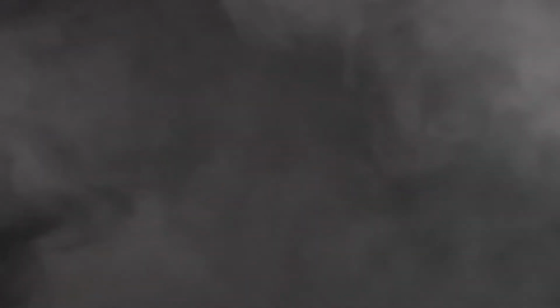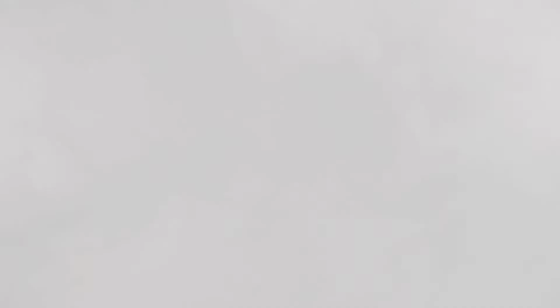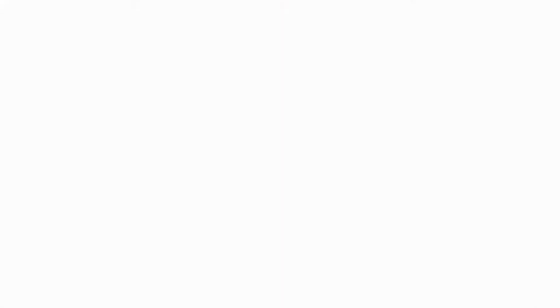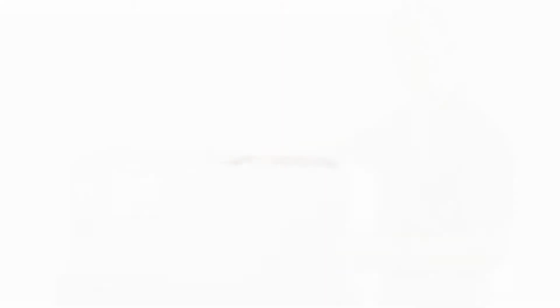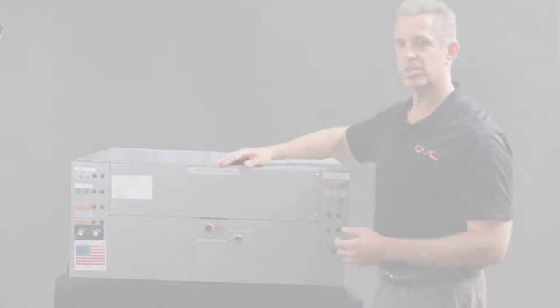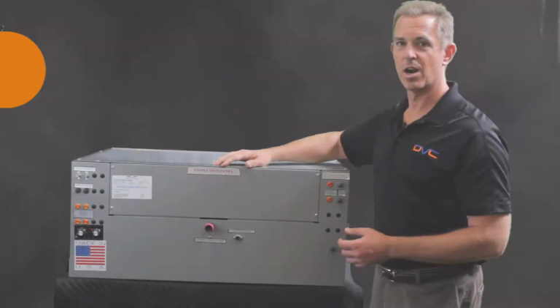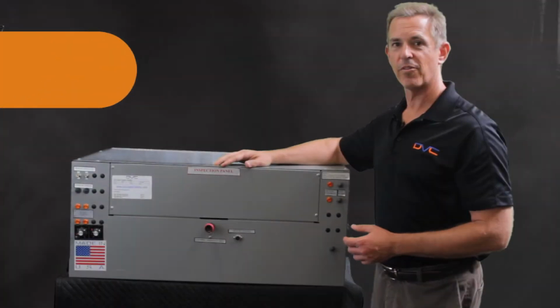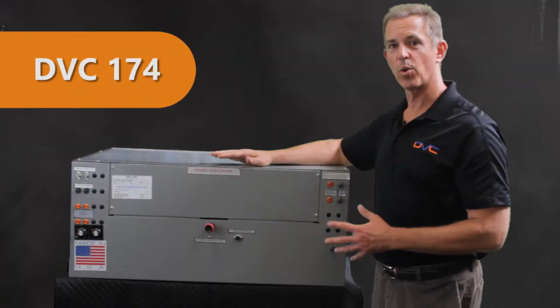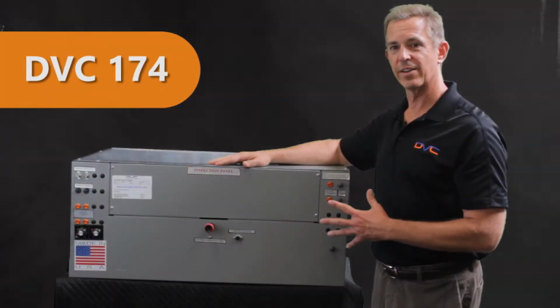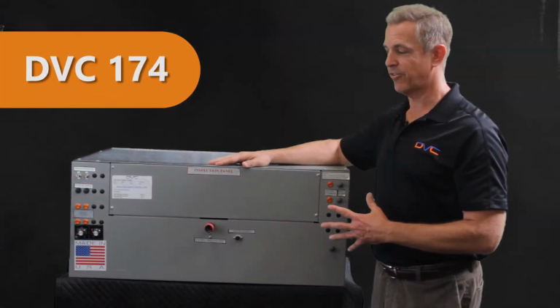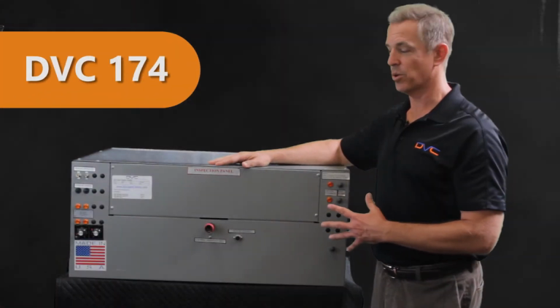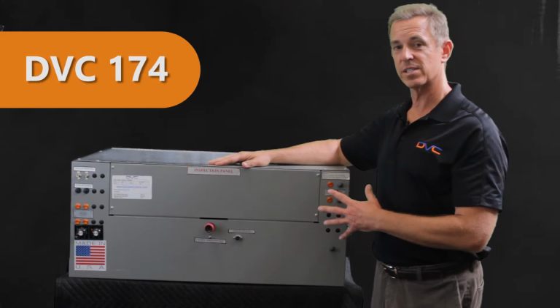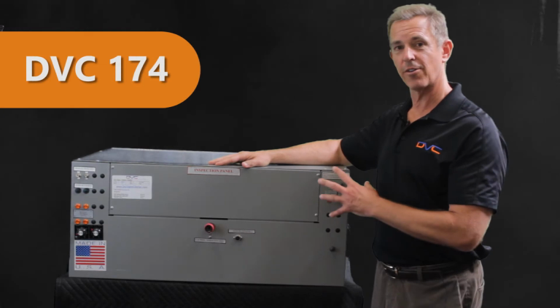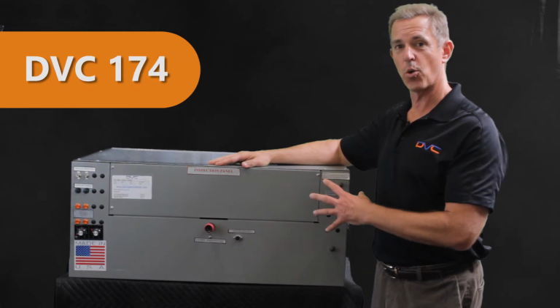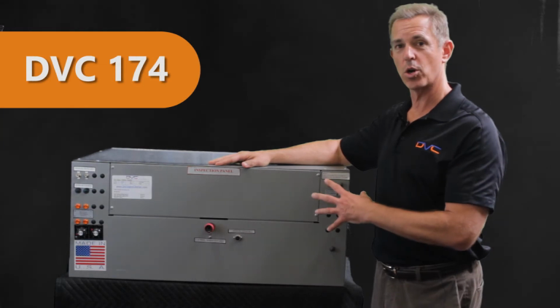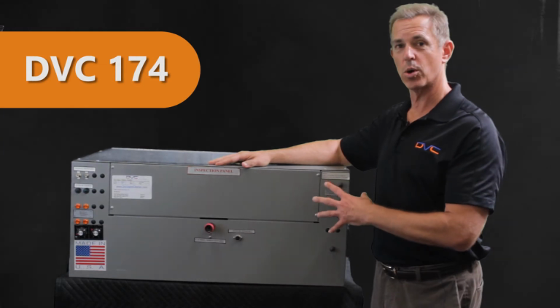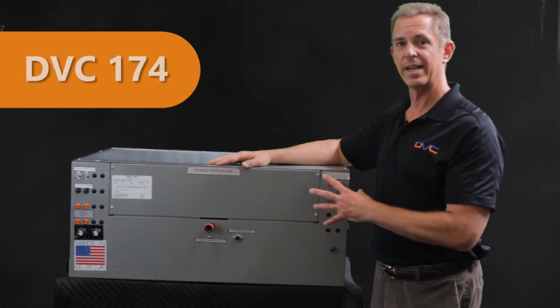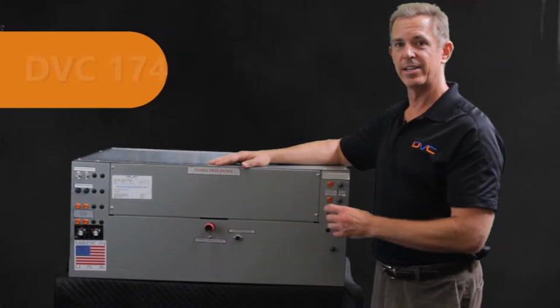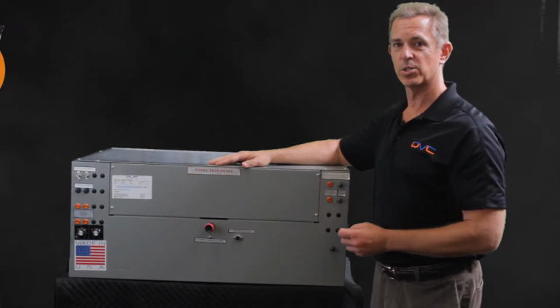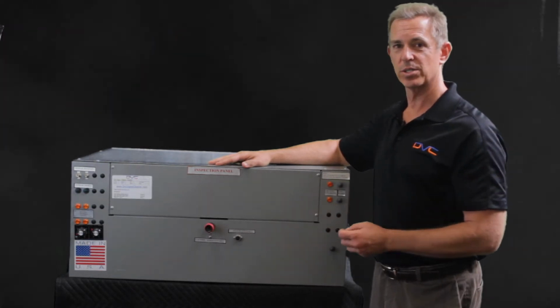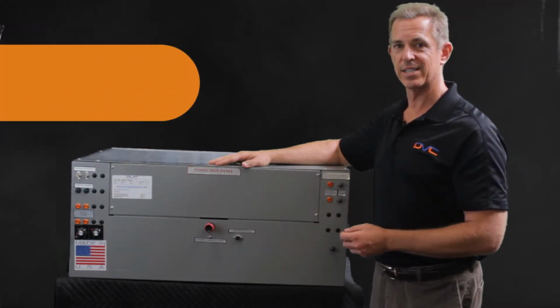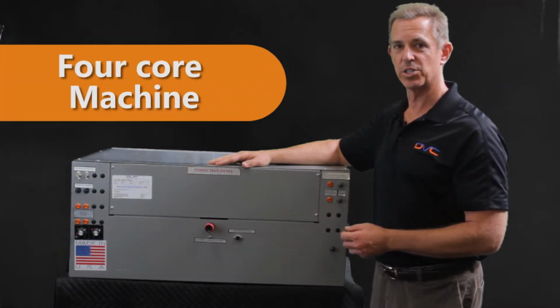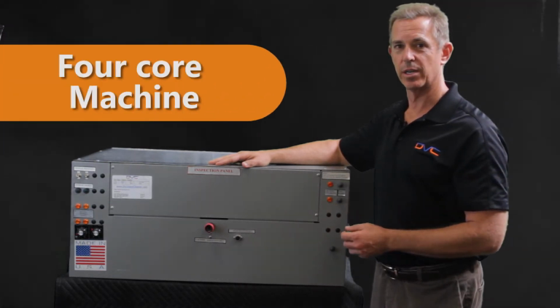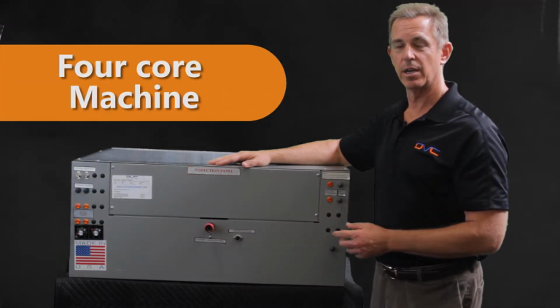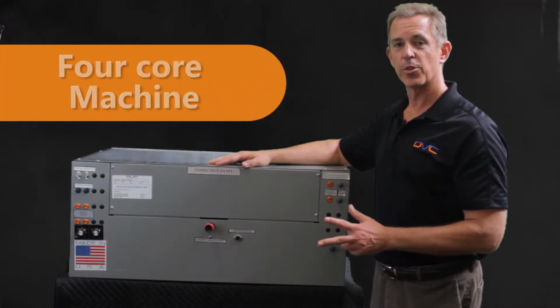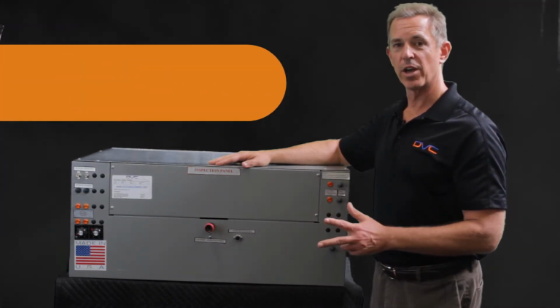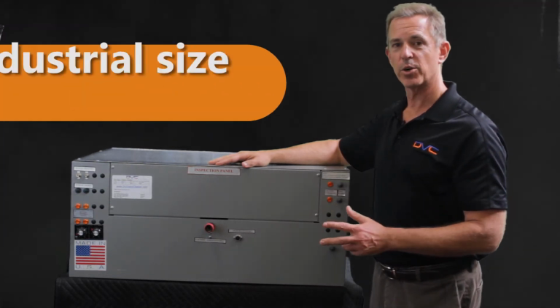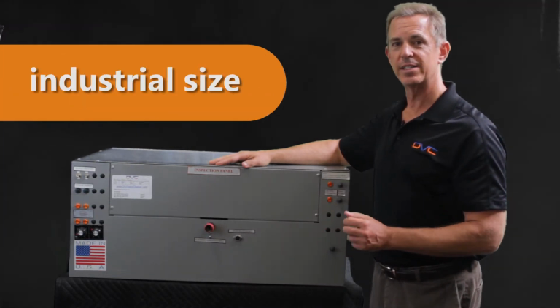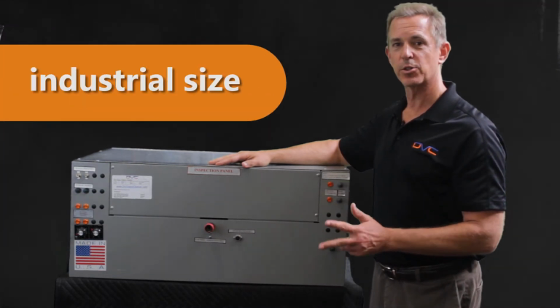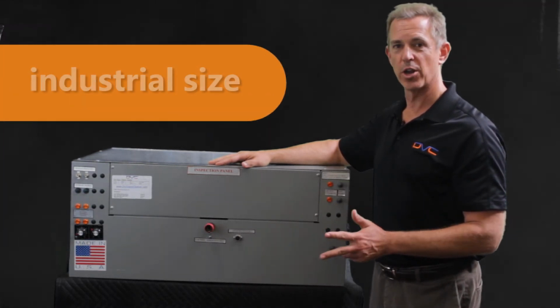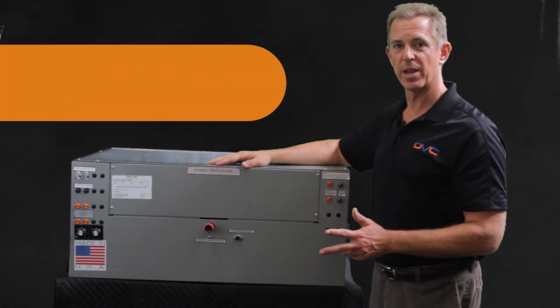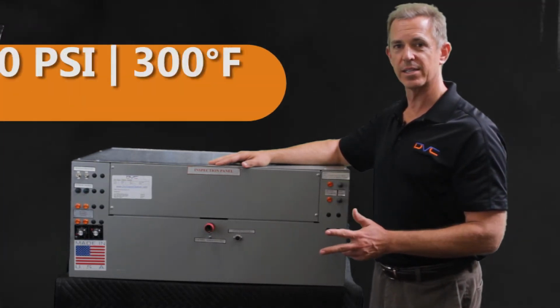Today we're going to show you the start-up of our 174. This is our four core industrial size machine — 300 degrees, 300 psi.